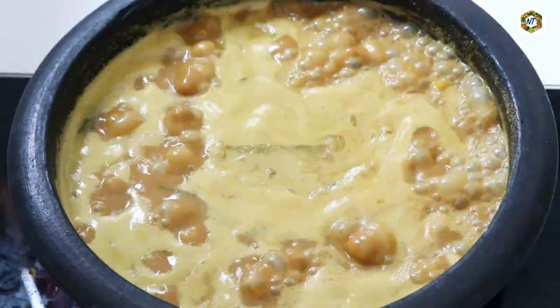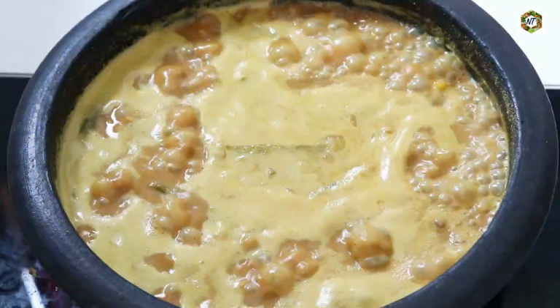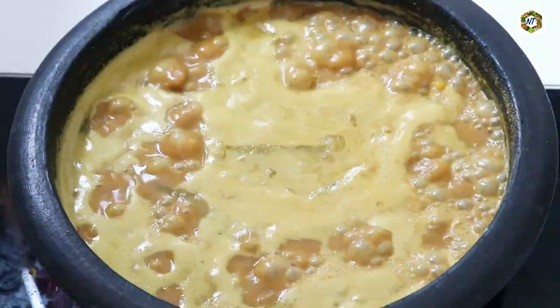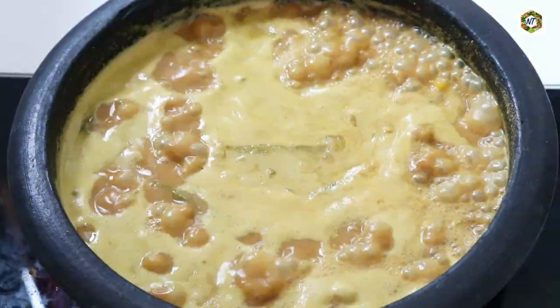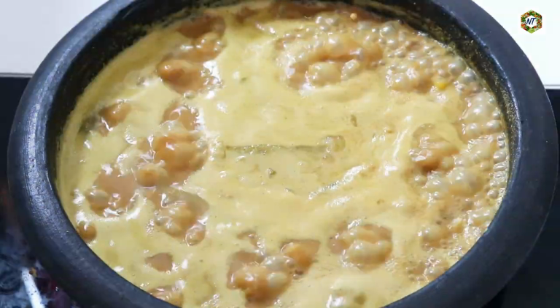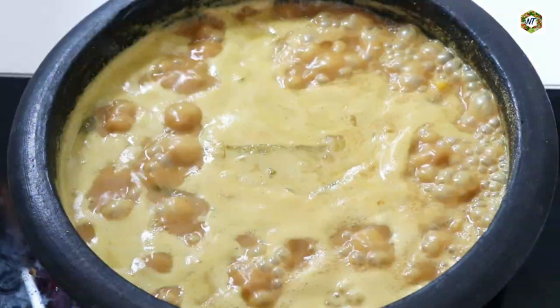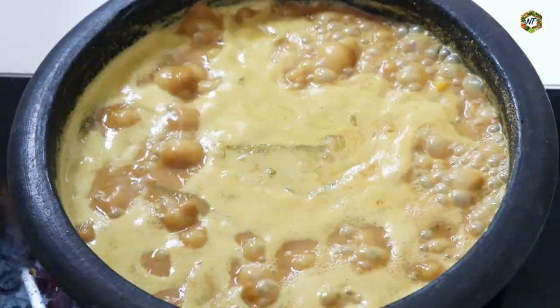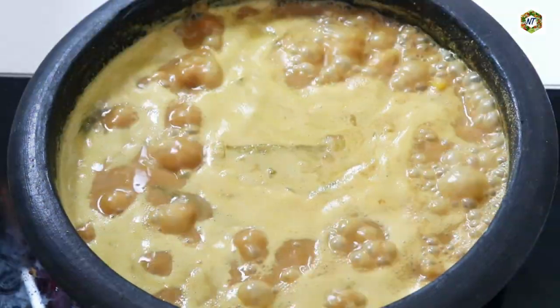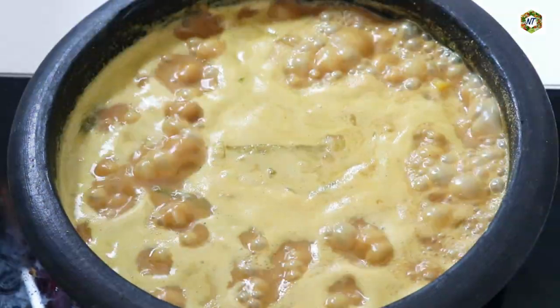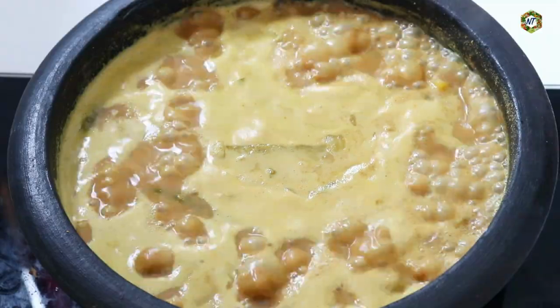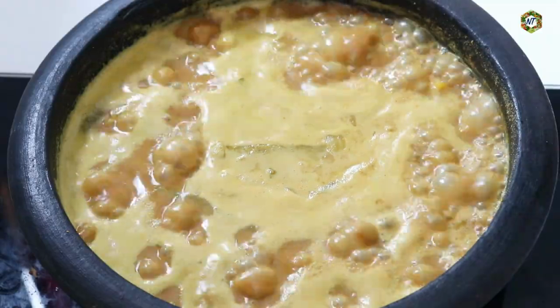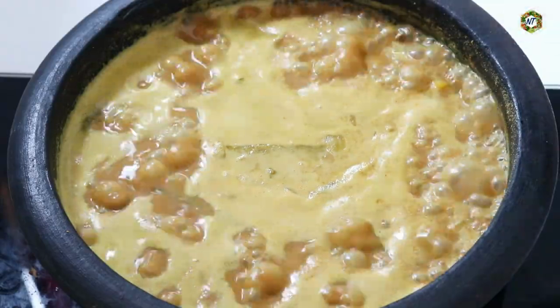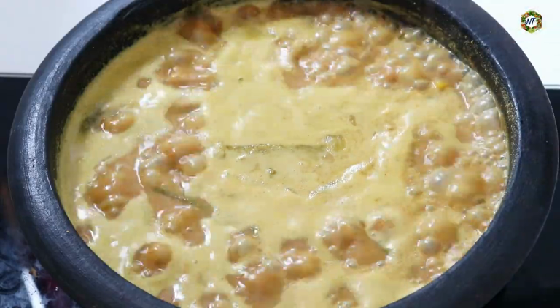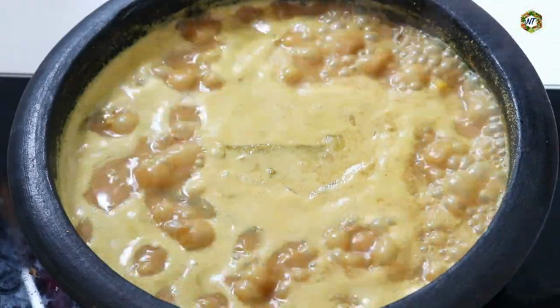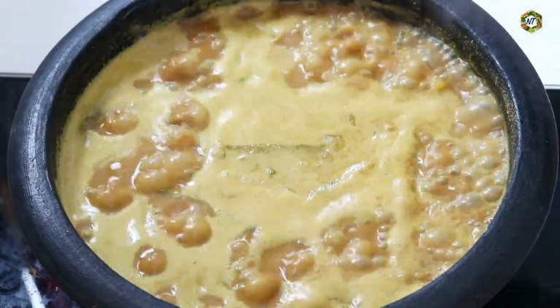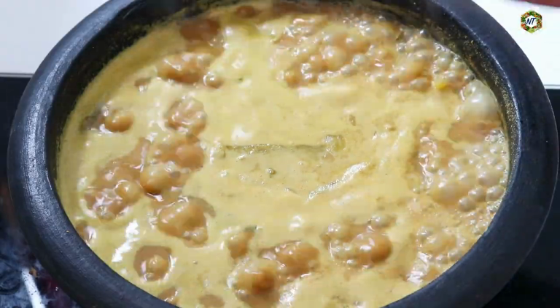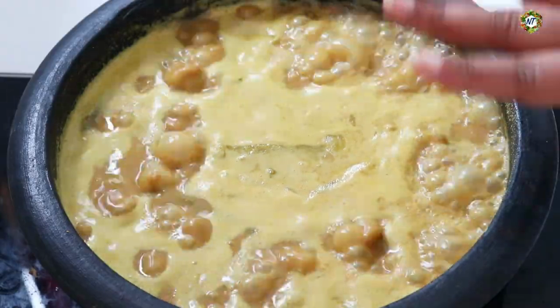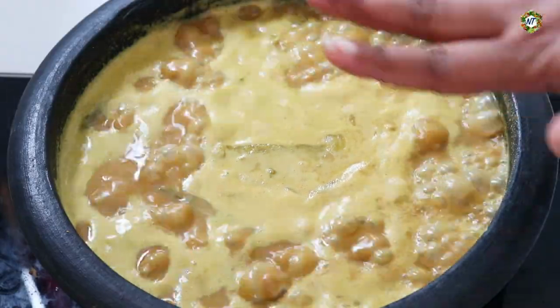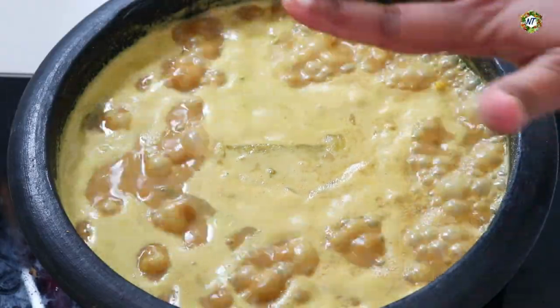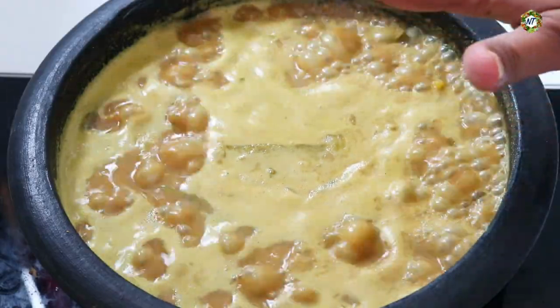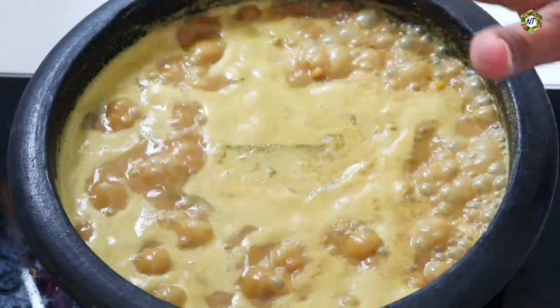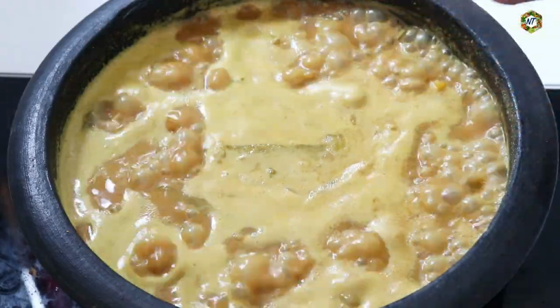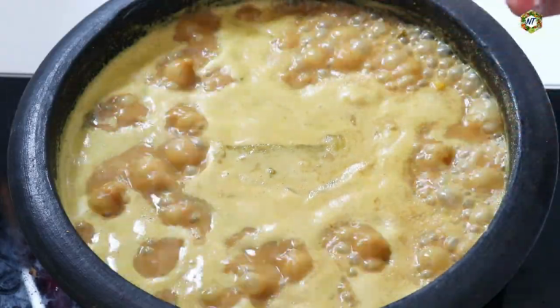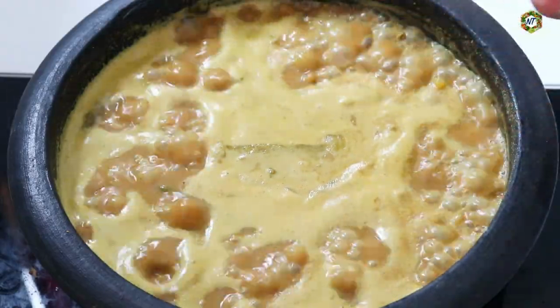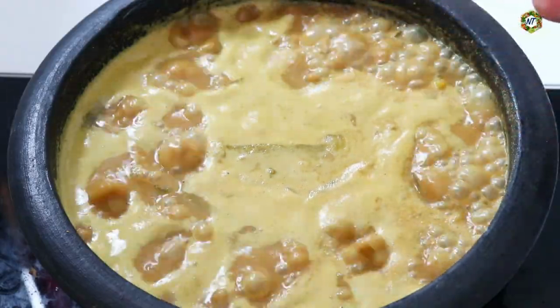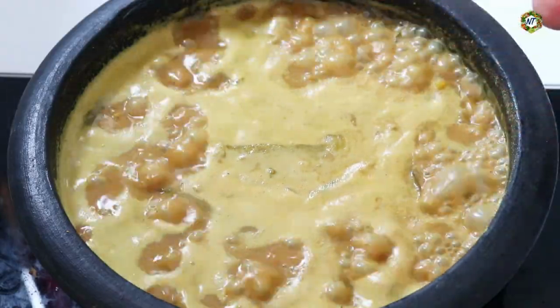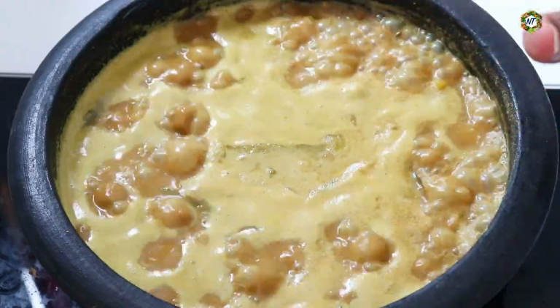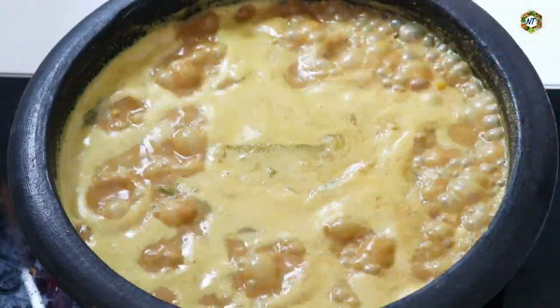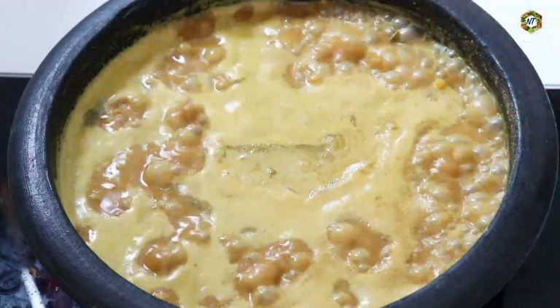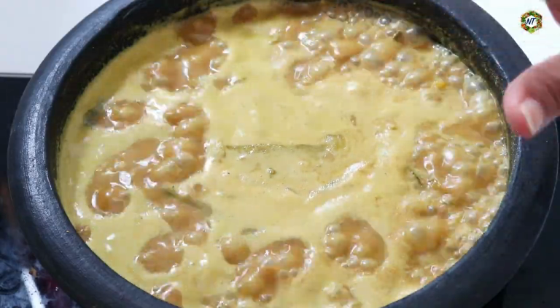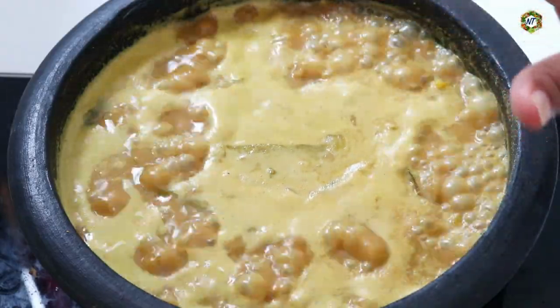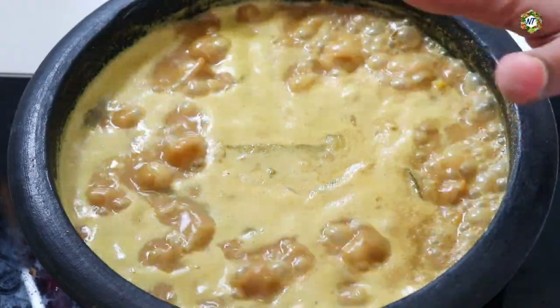Now we are going to make two slices of flour.